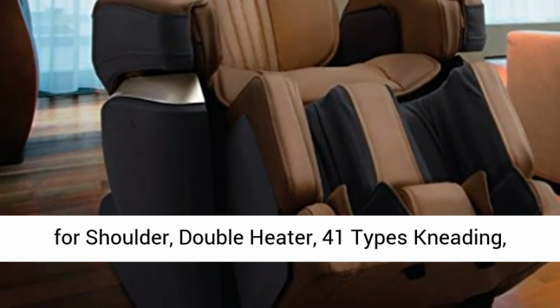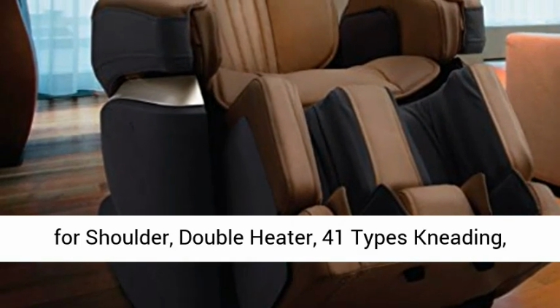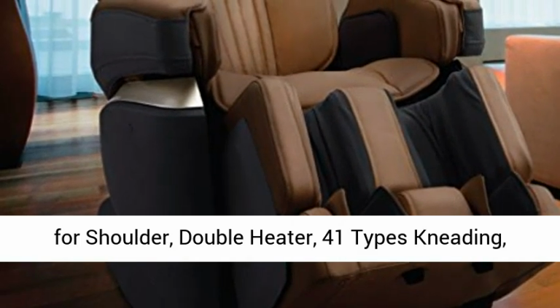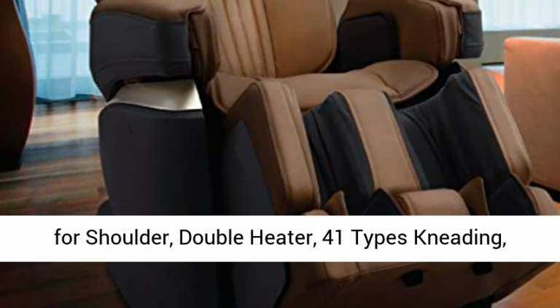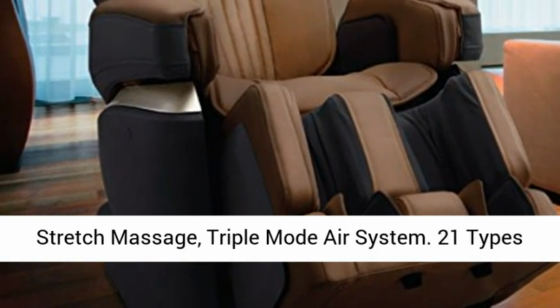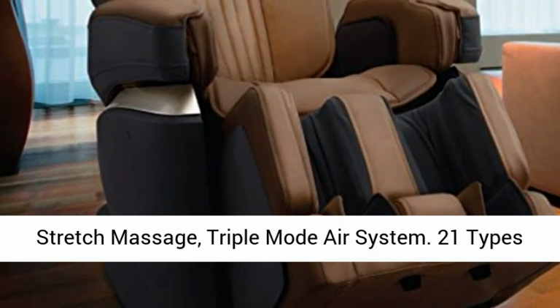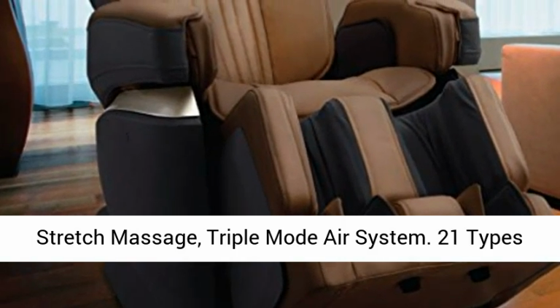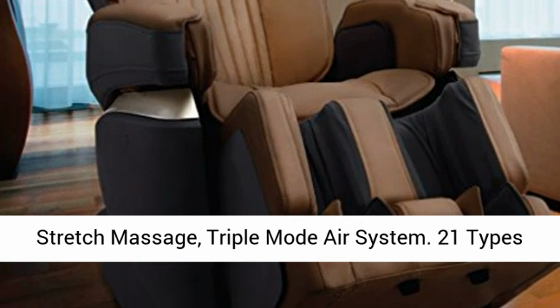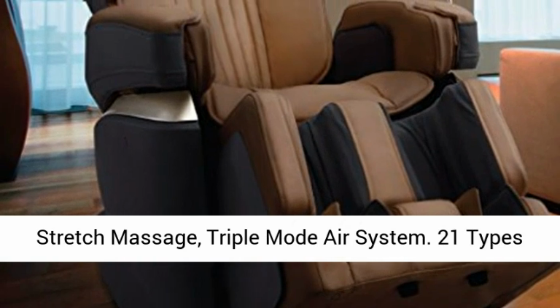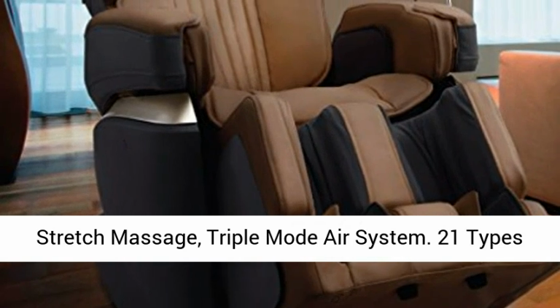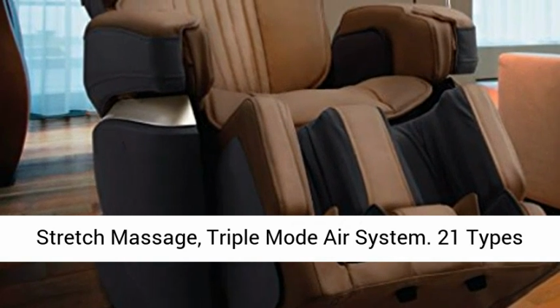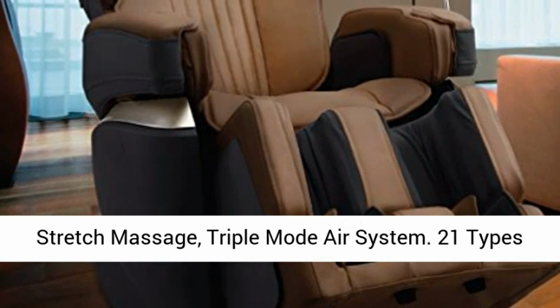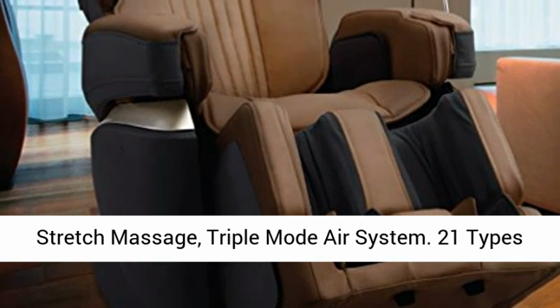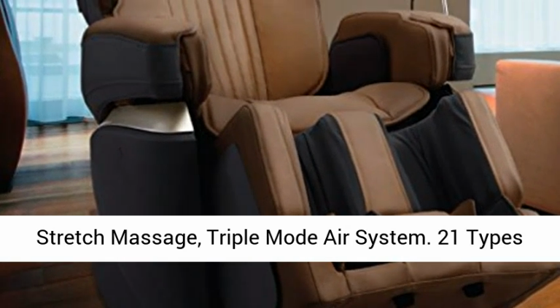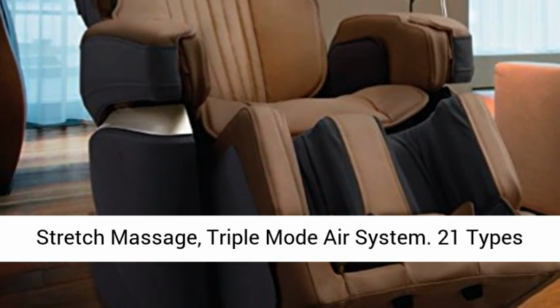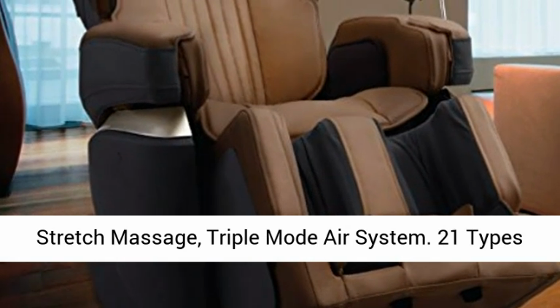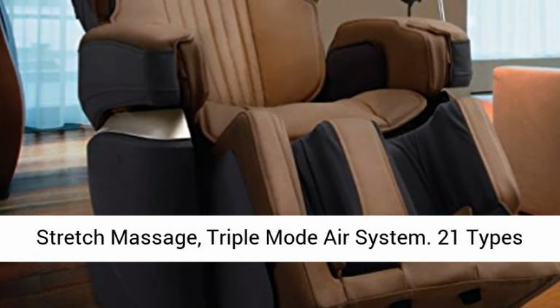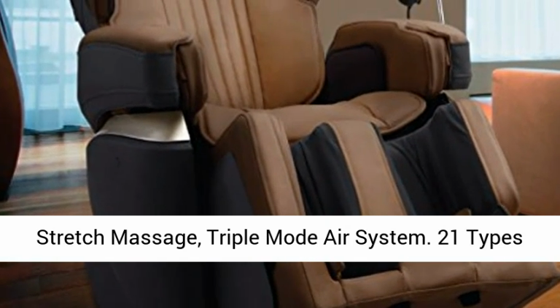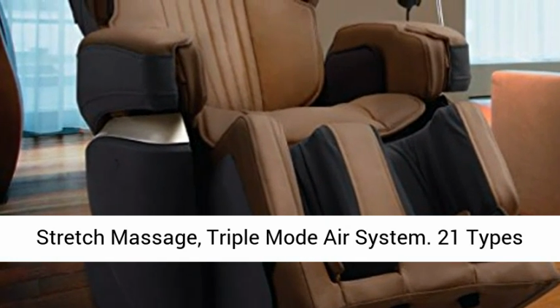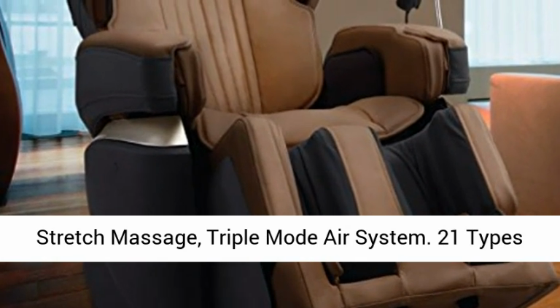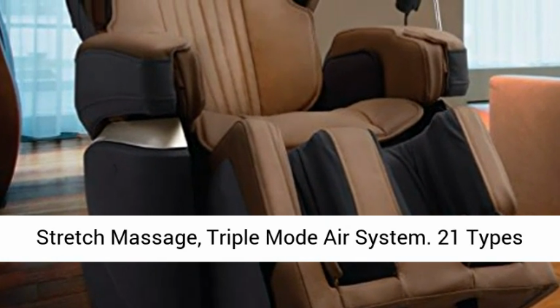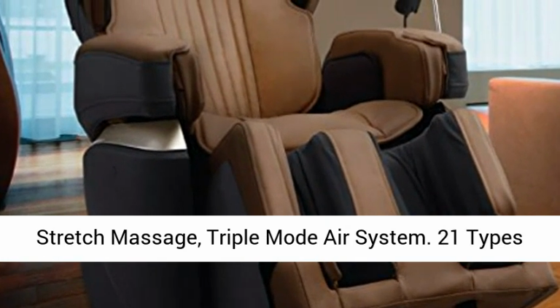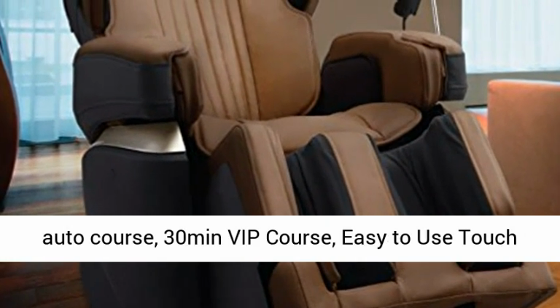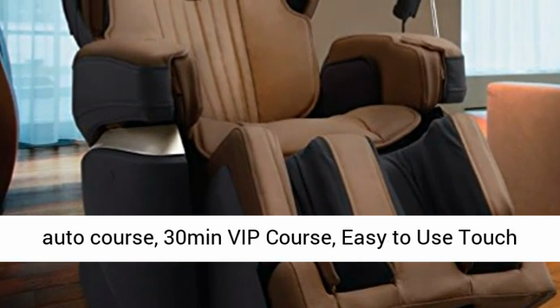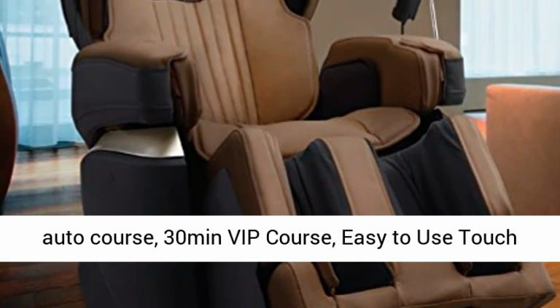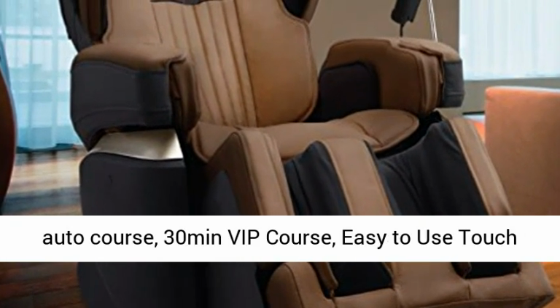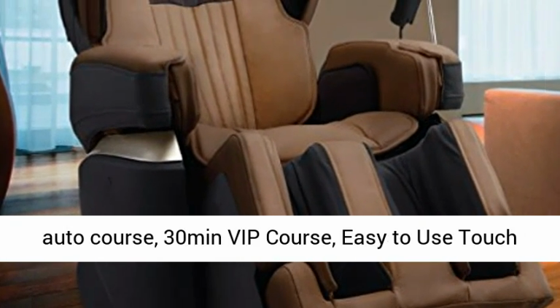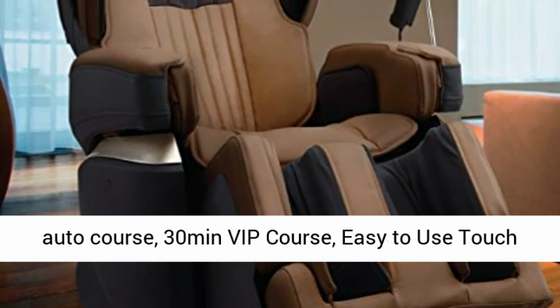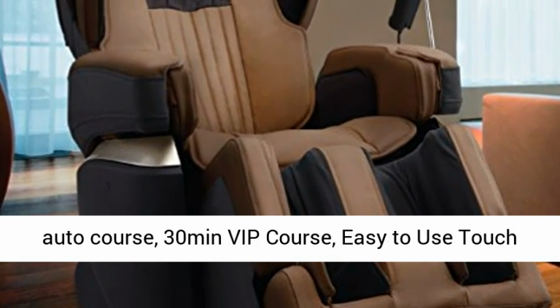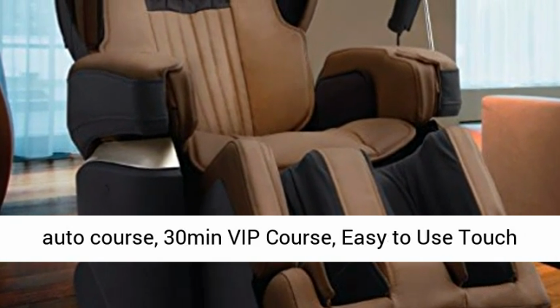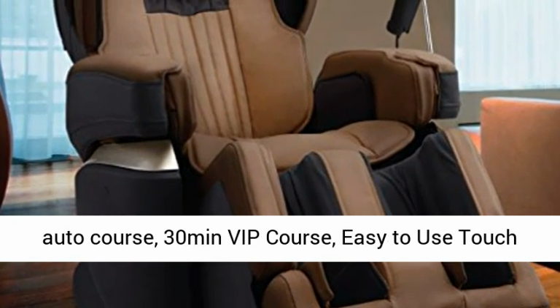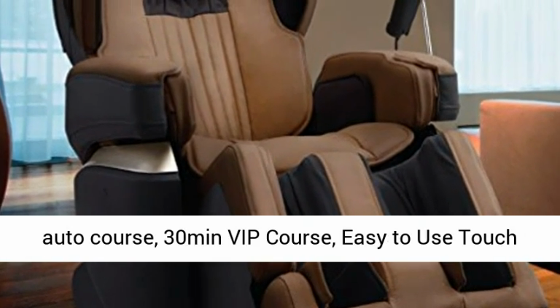Double Sensors for Shoulder, Double Heater, 41 Types Kneading, Stretch Massage, Triple Mode Air System.